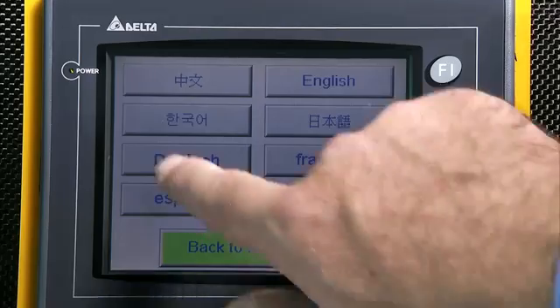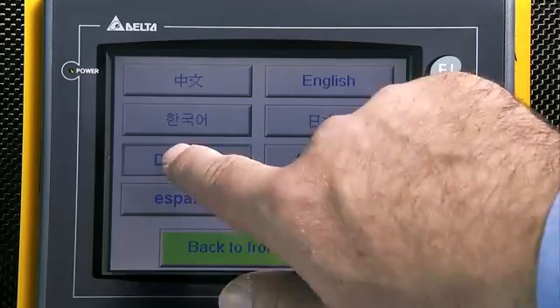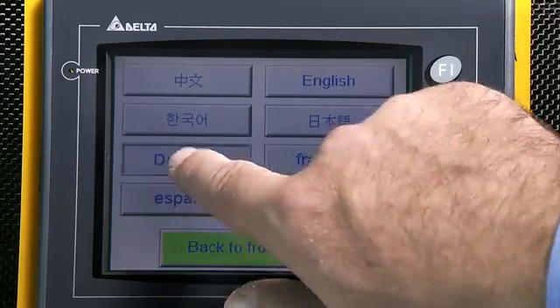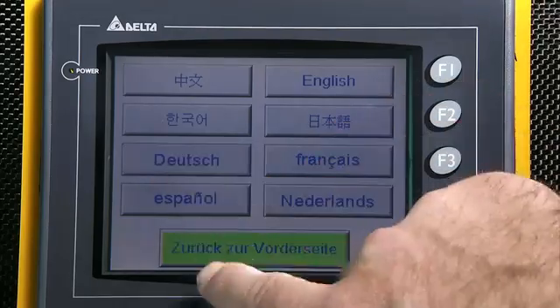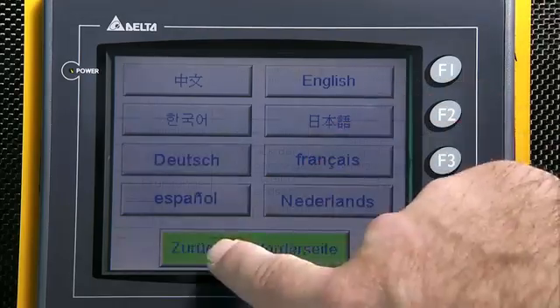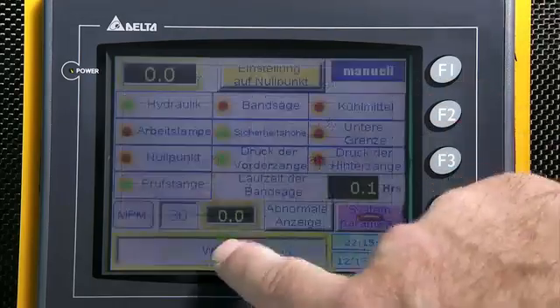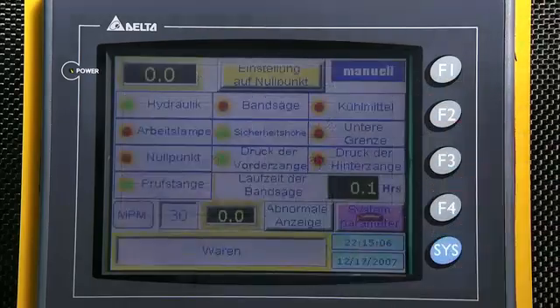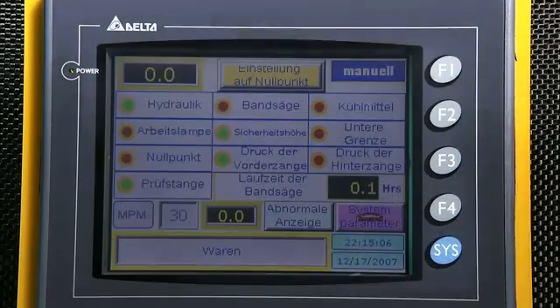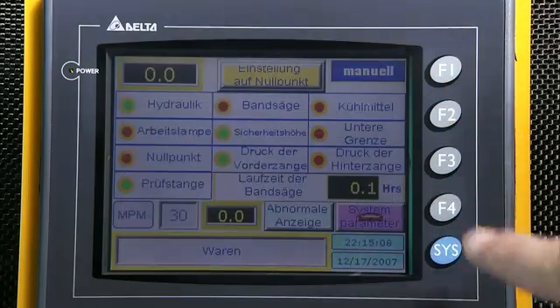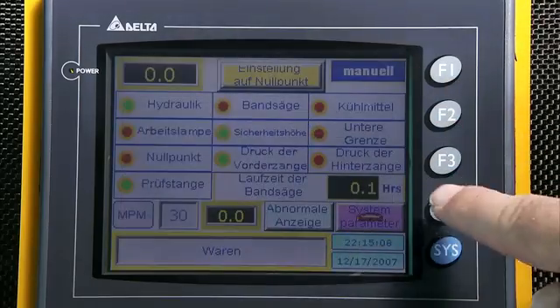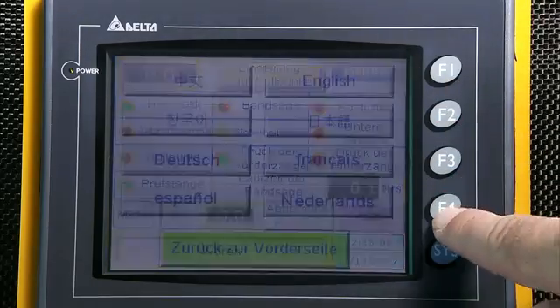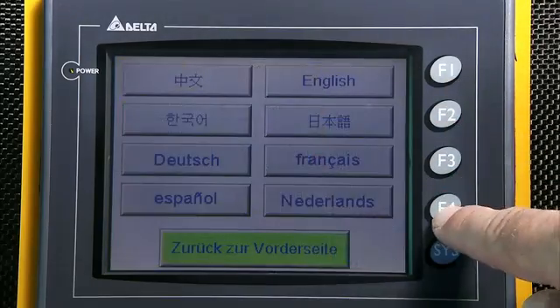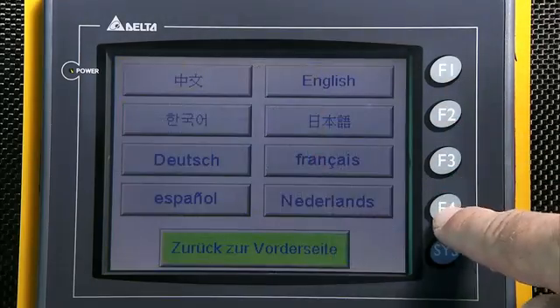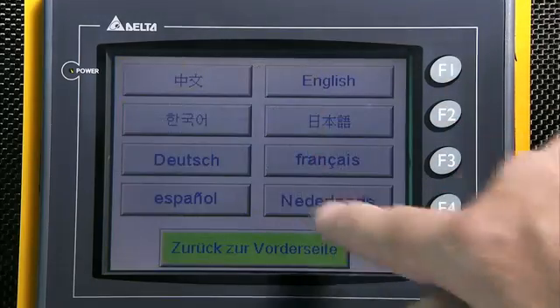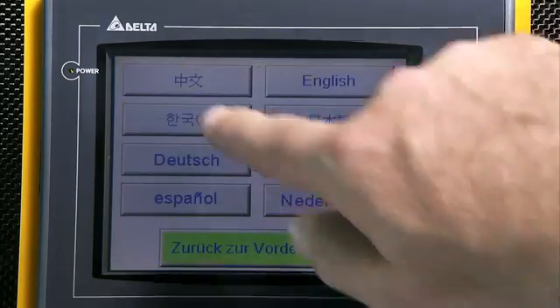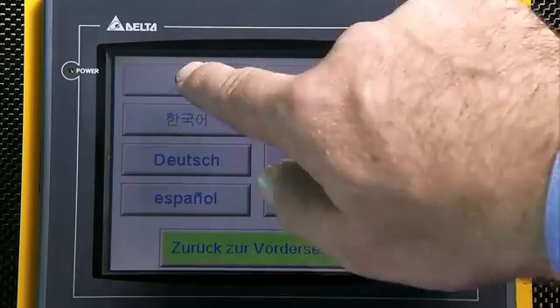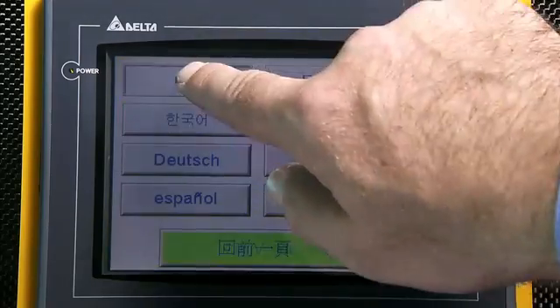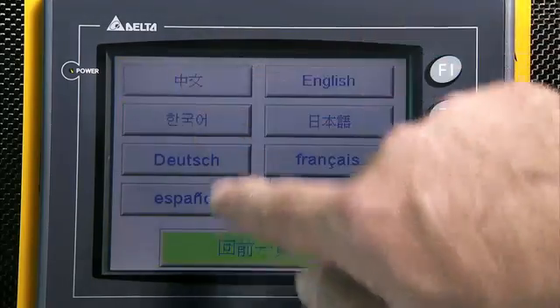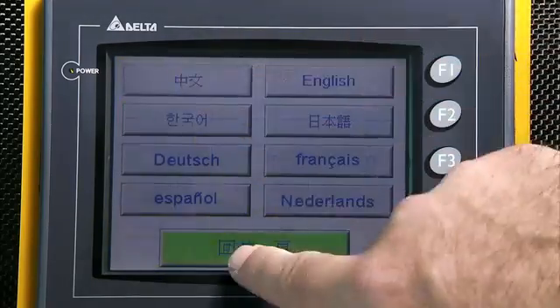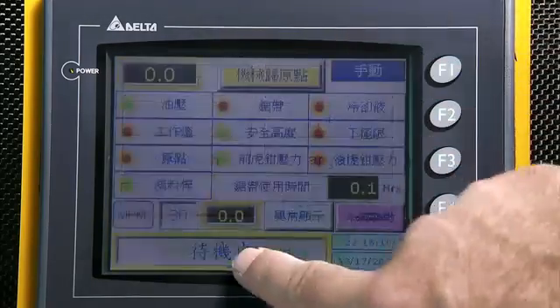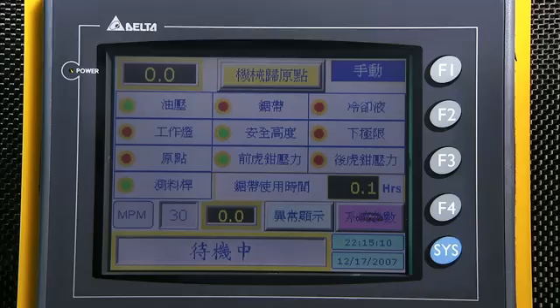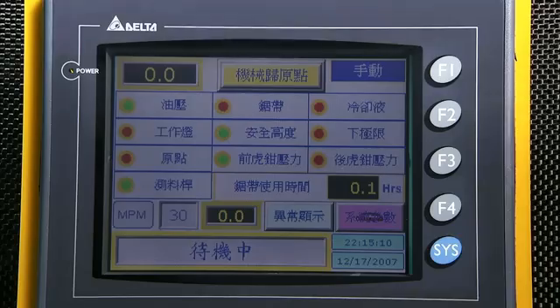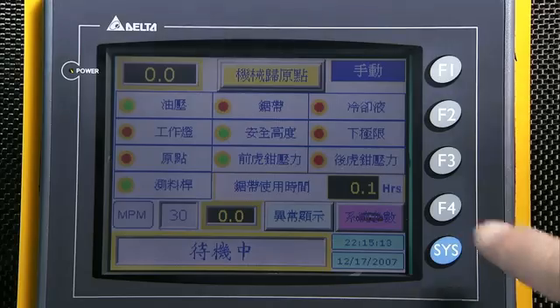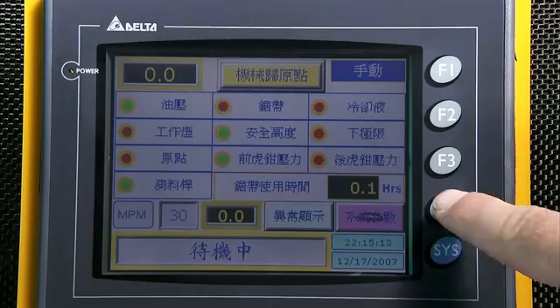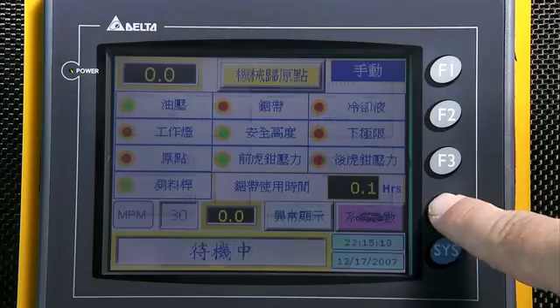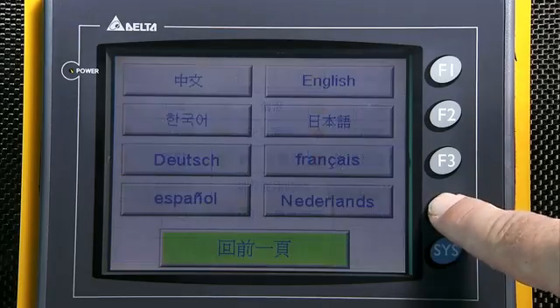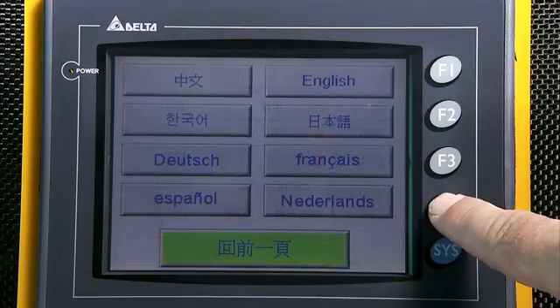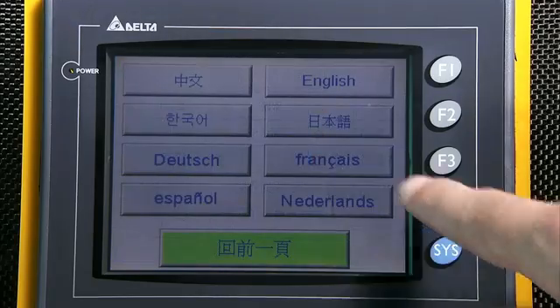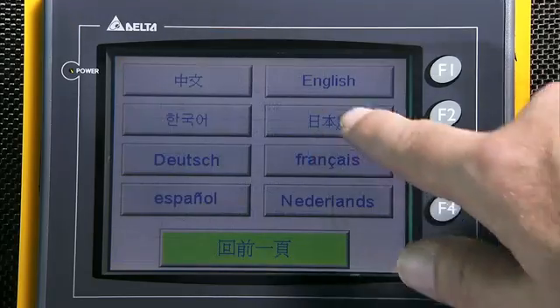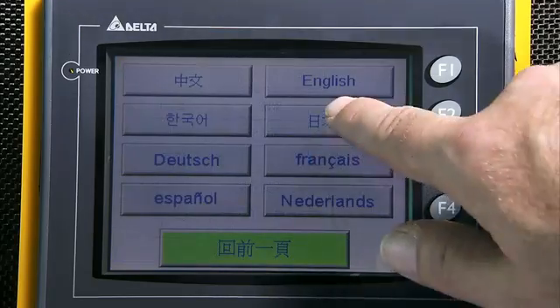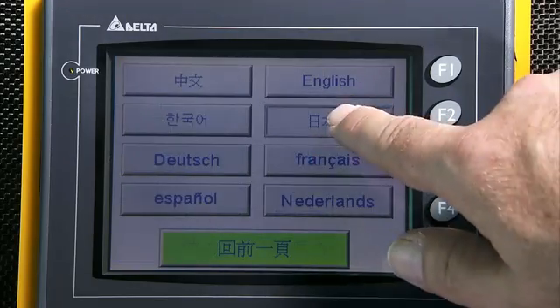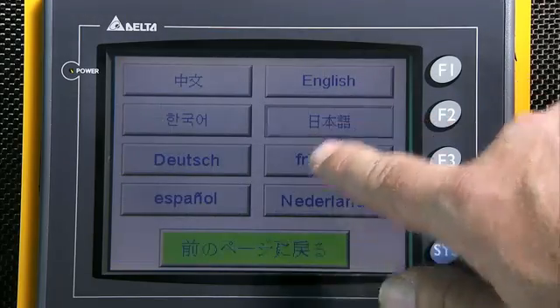Over ten different languages are built in, which allow the machine to be easily used in different regions or countries.